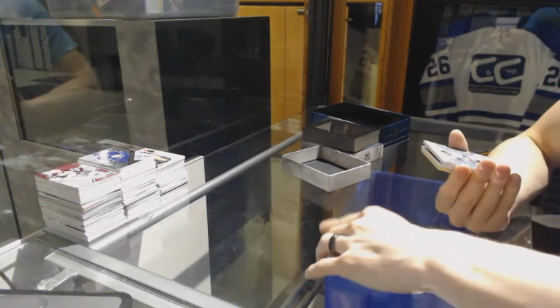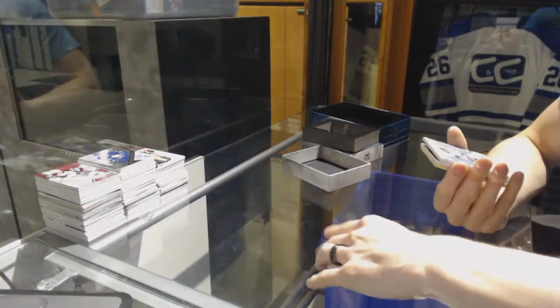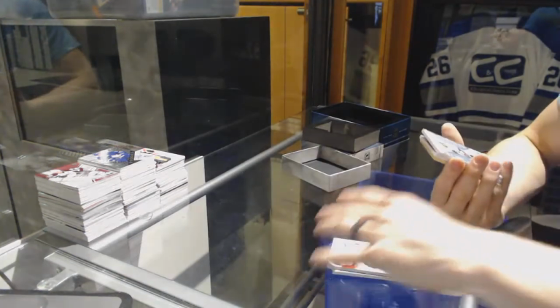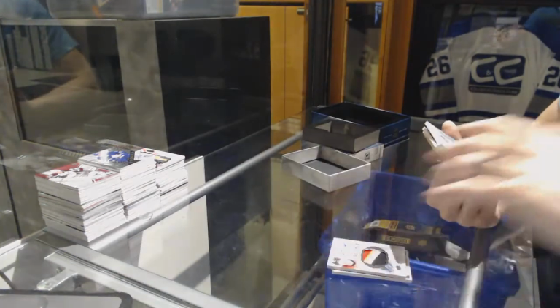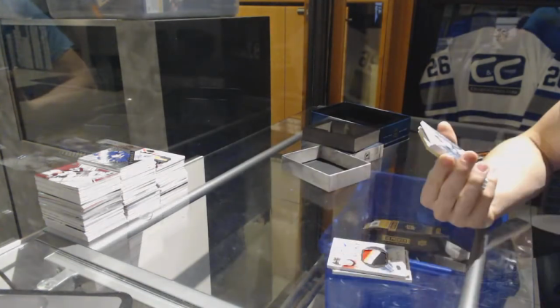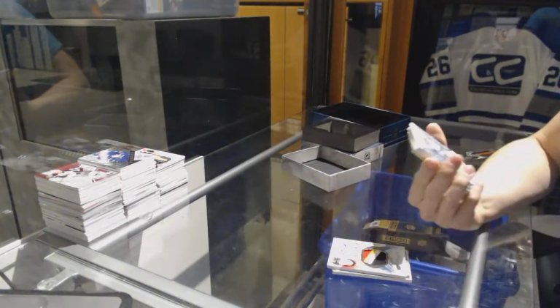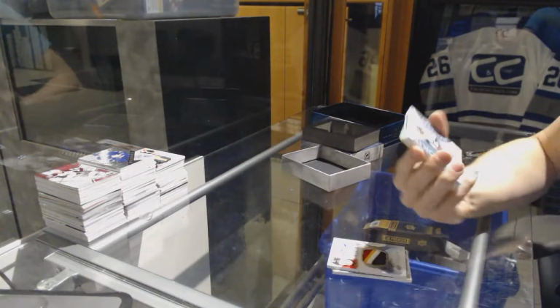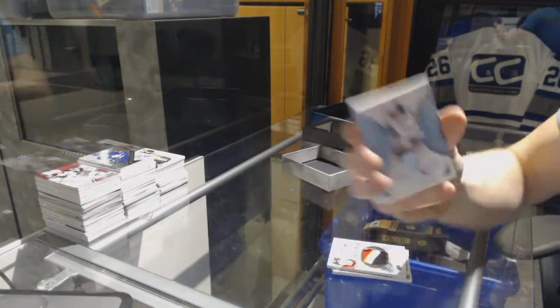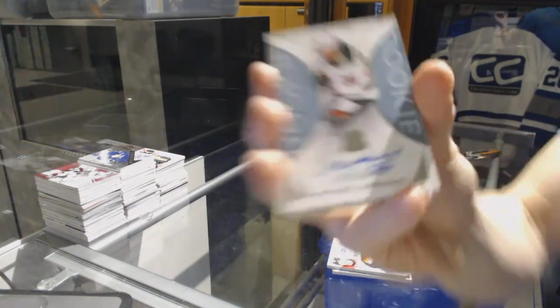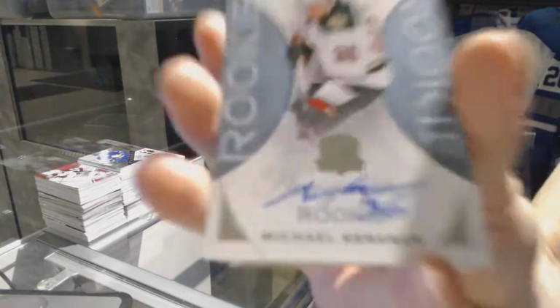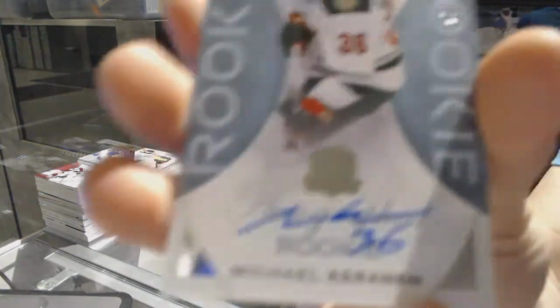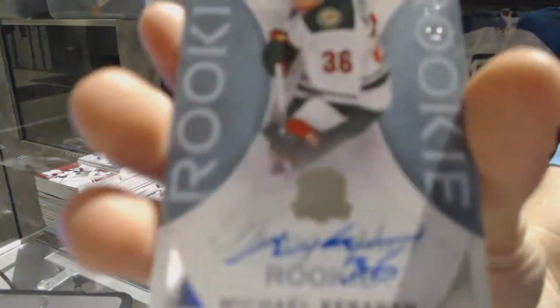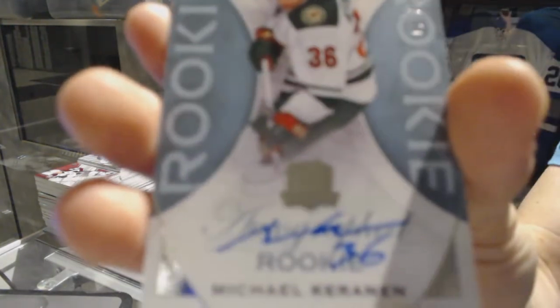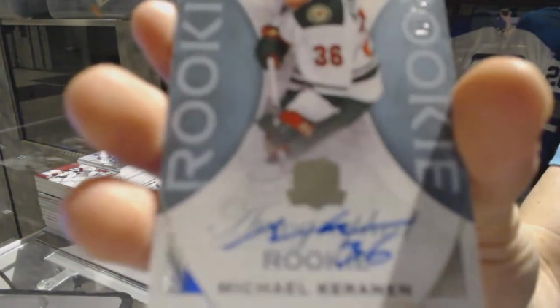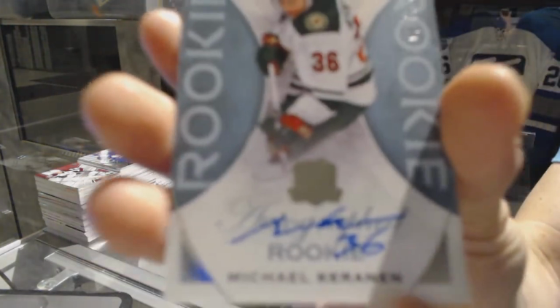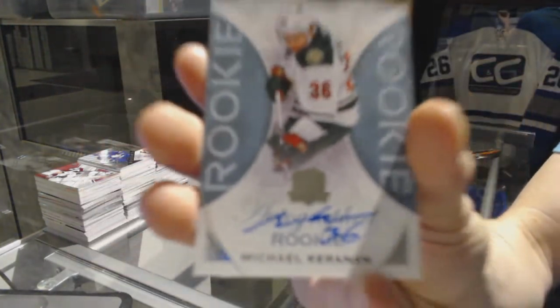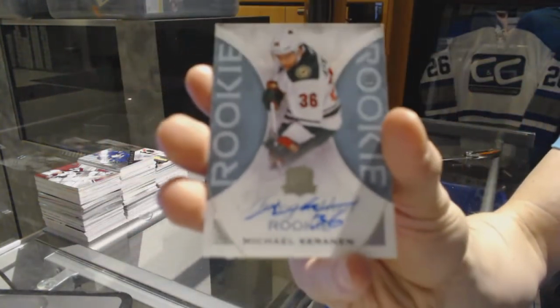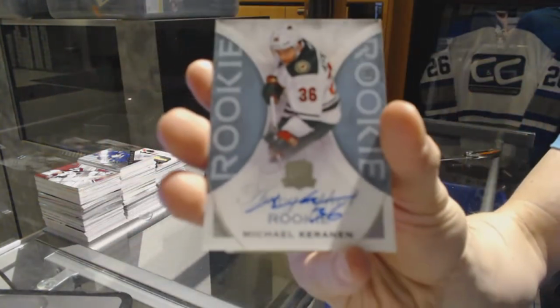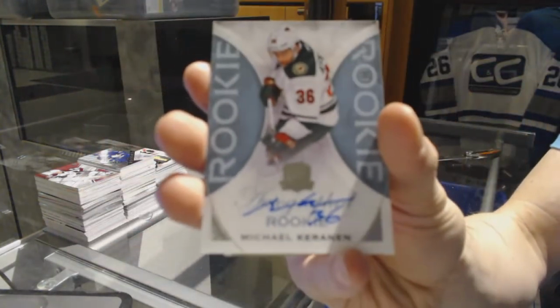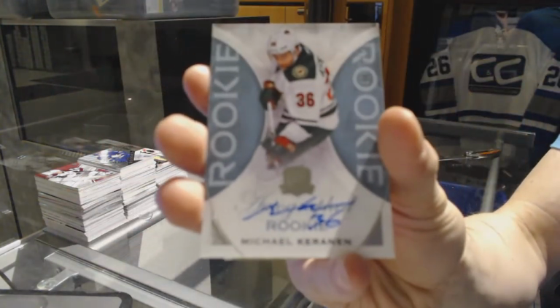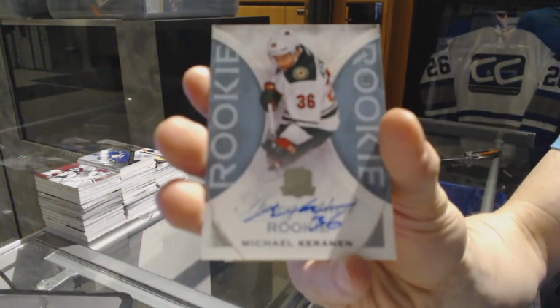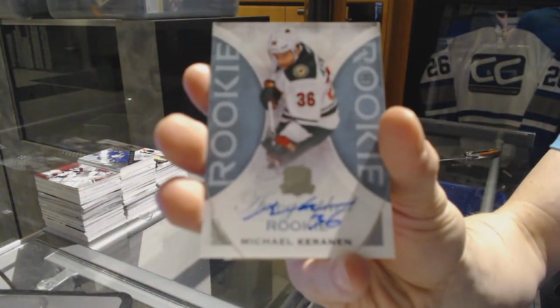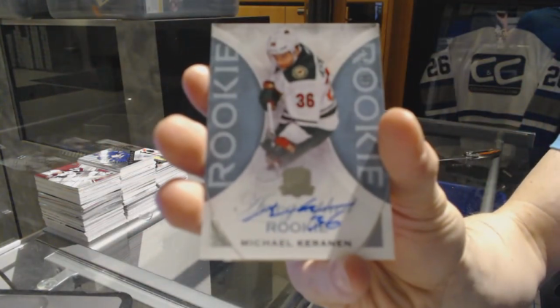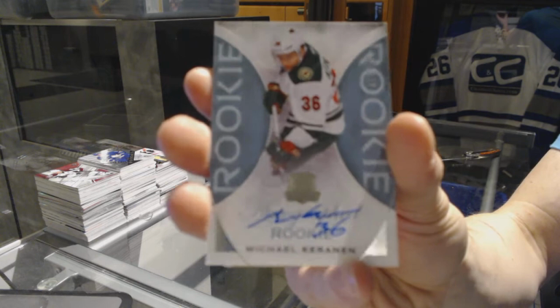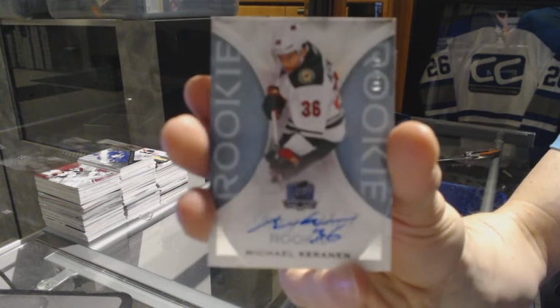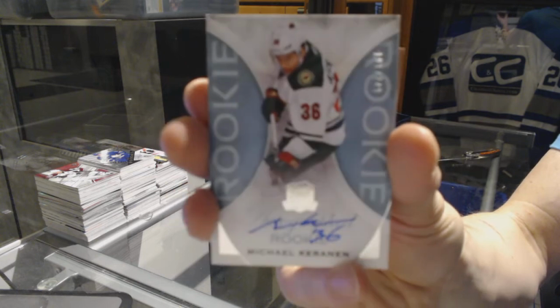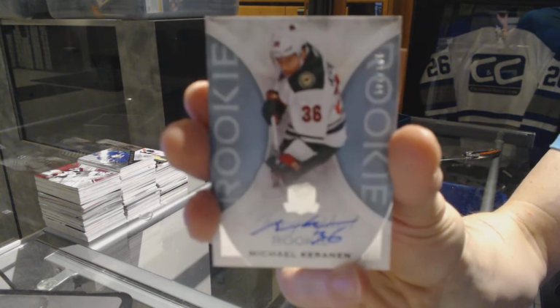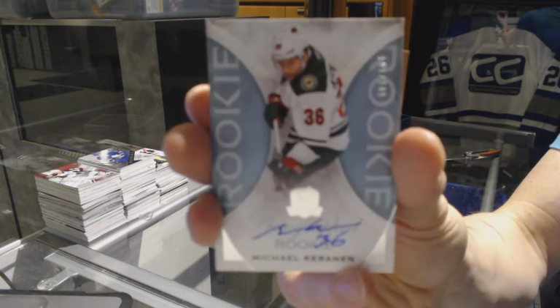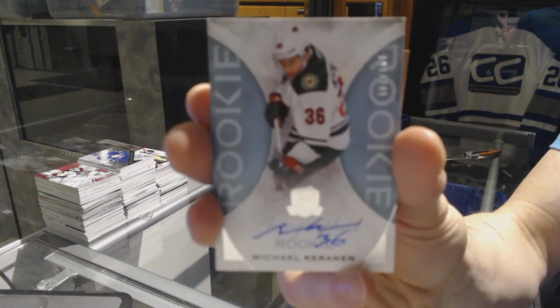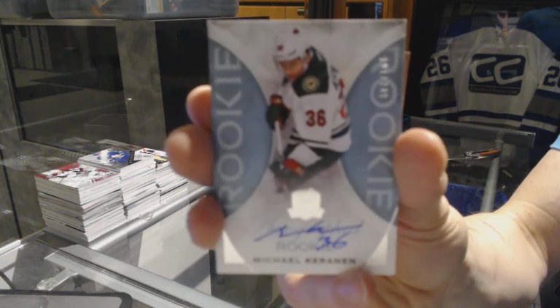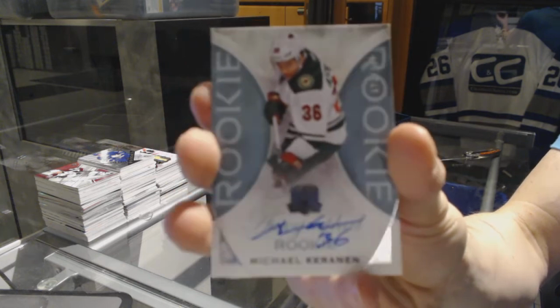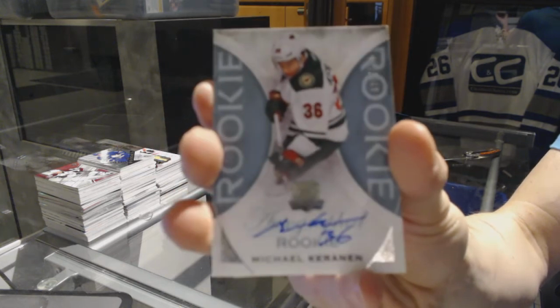We've got a rookie autograph number 249 for the Minnesota Wild, Michael Coranen.